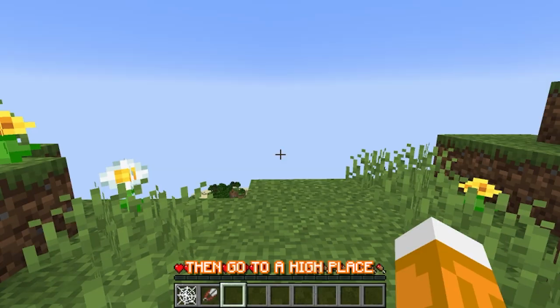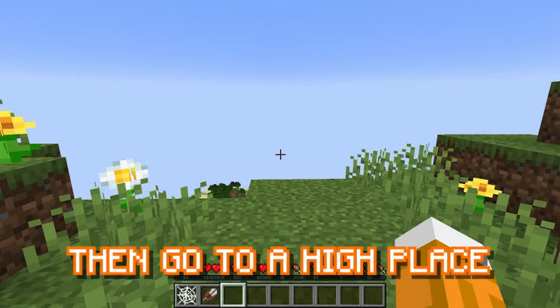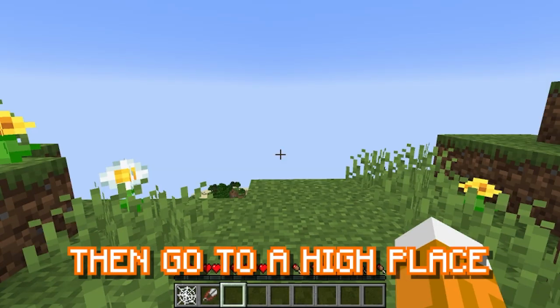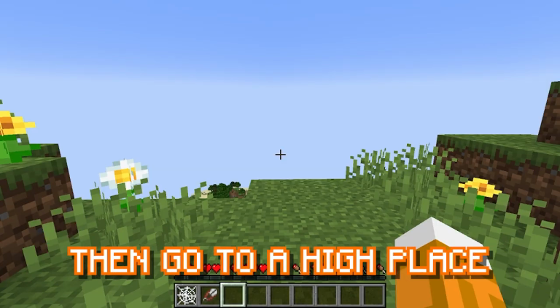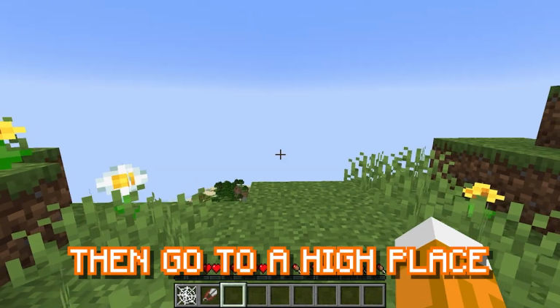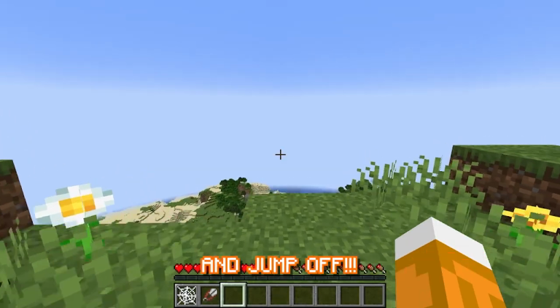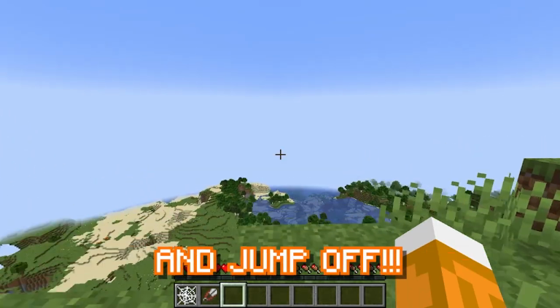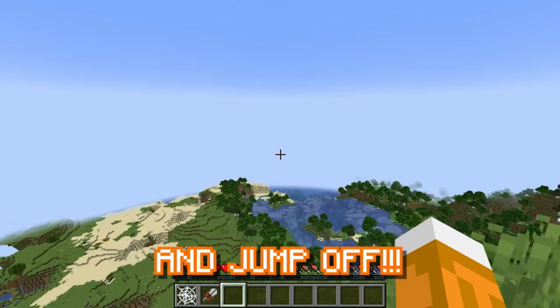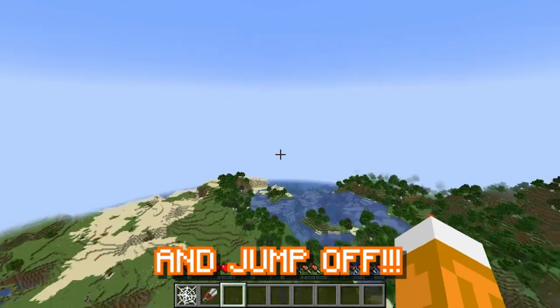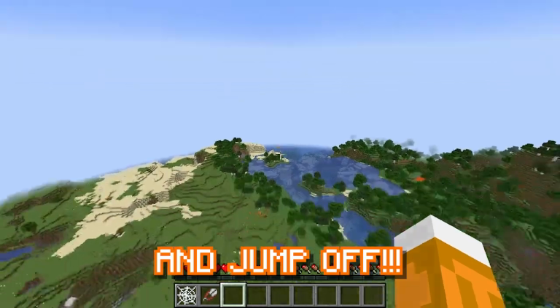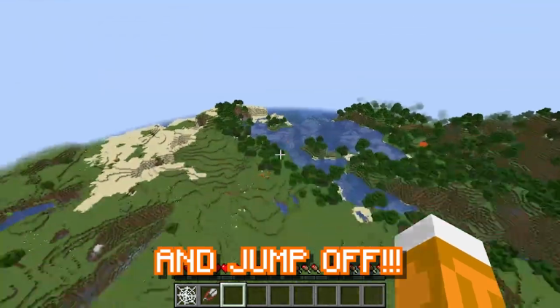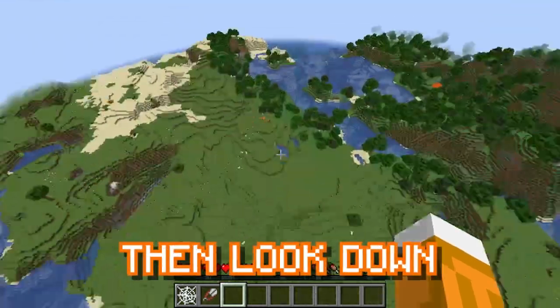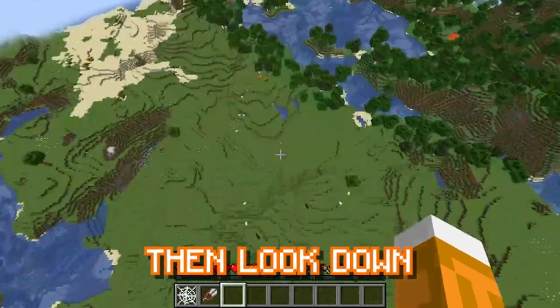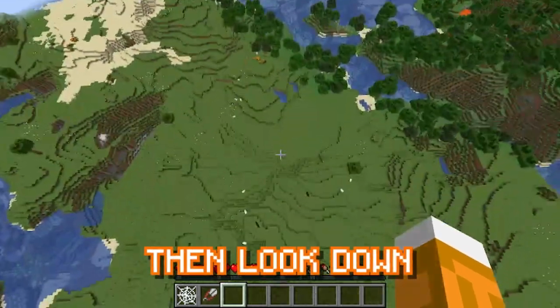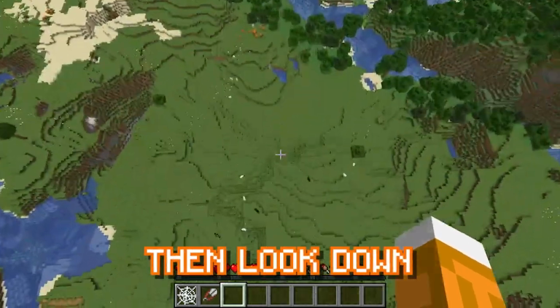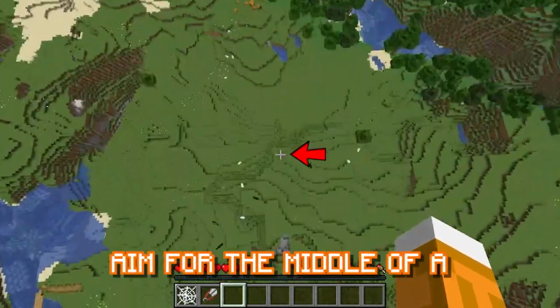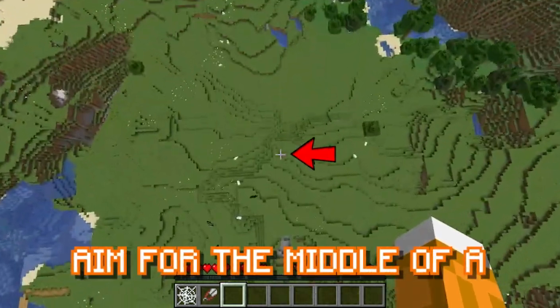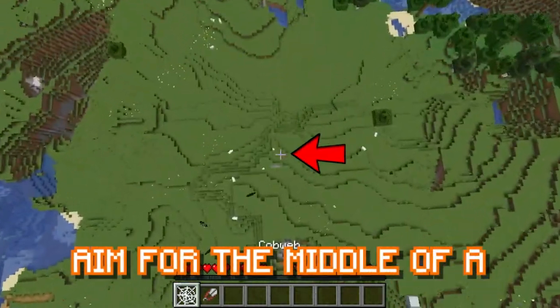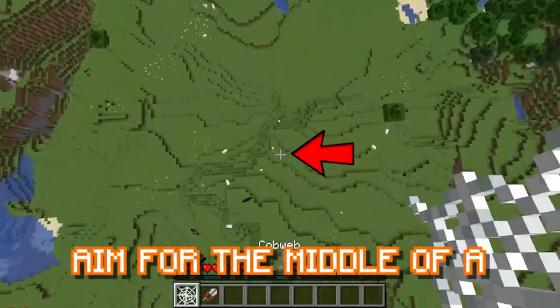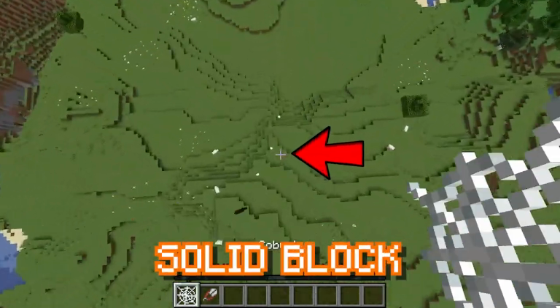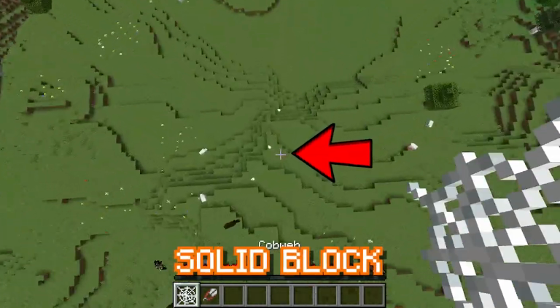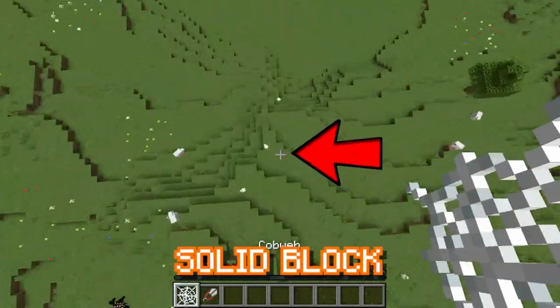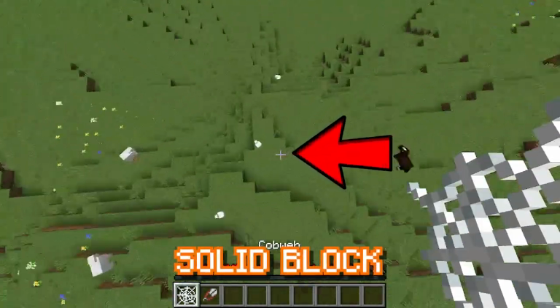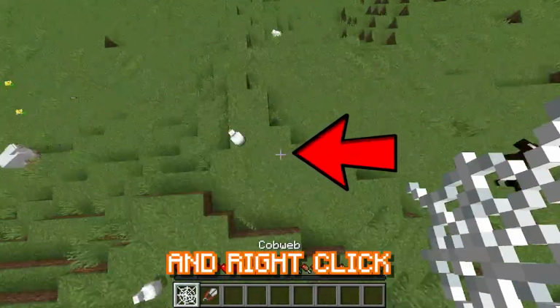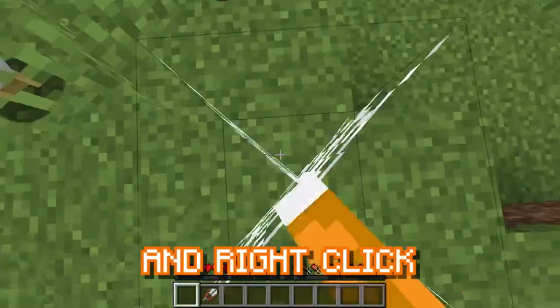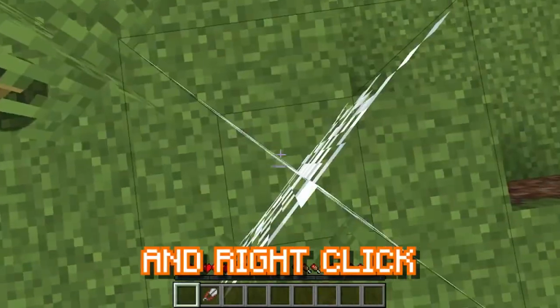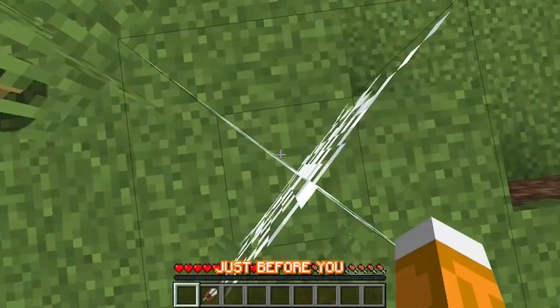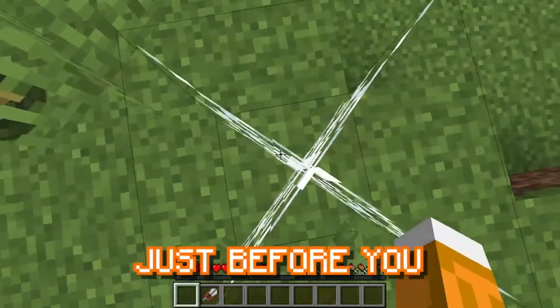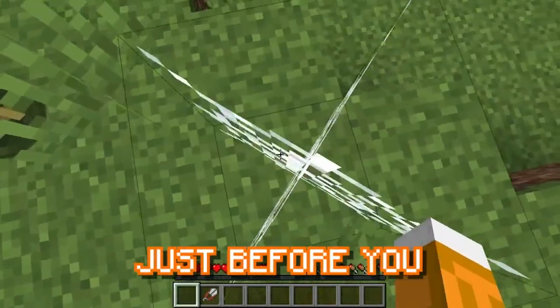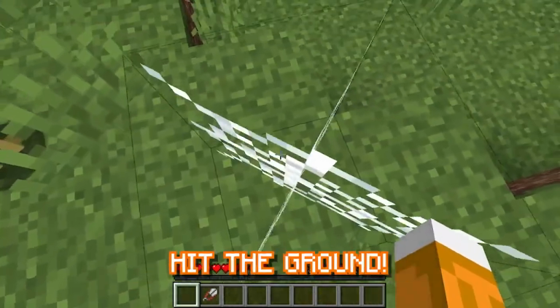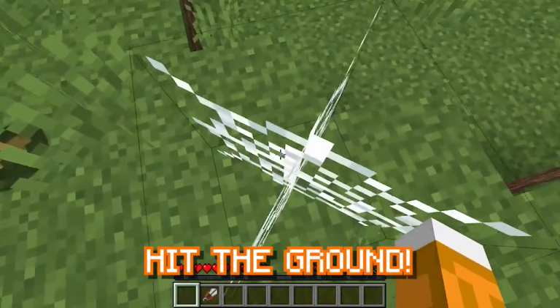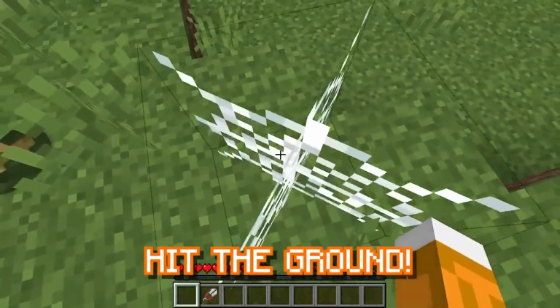Then go to a high place and jump off. Look down, aim for the middle of a solid block, and right-click just before you hit the ground.